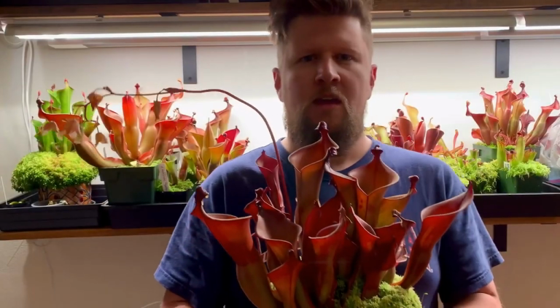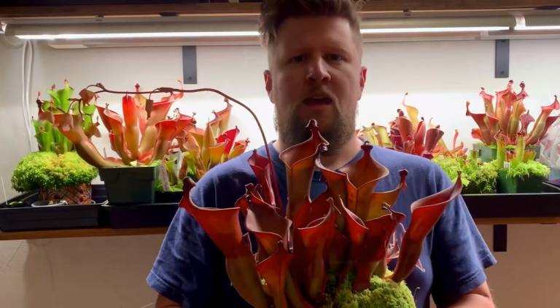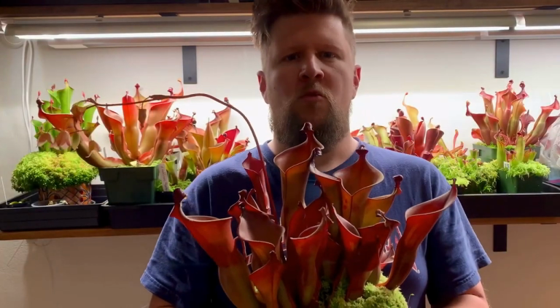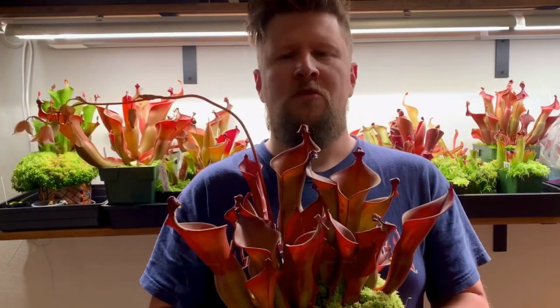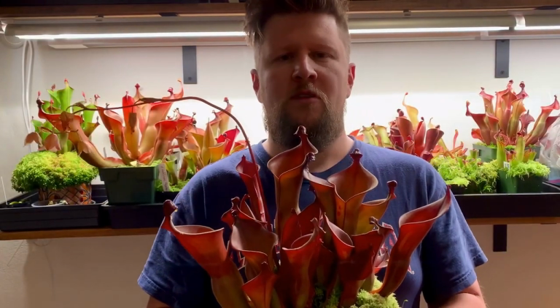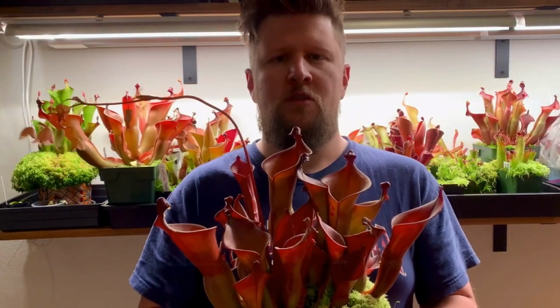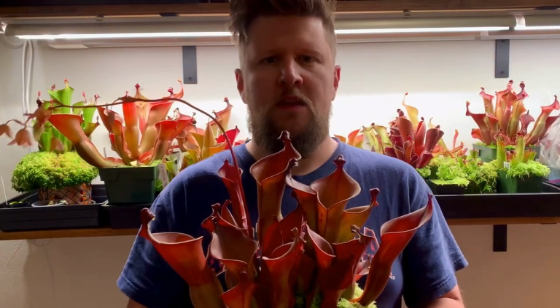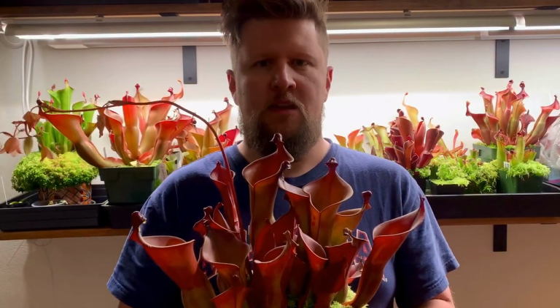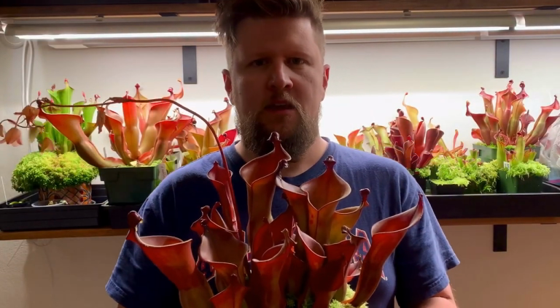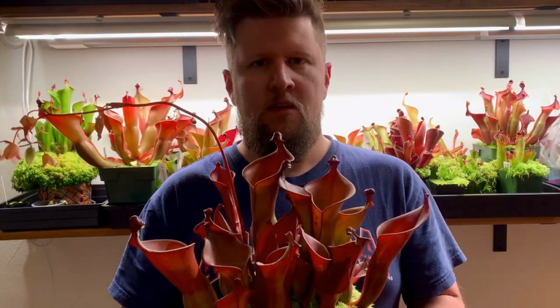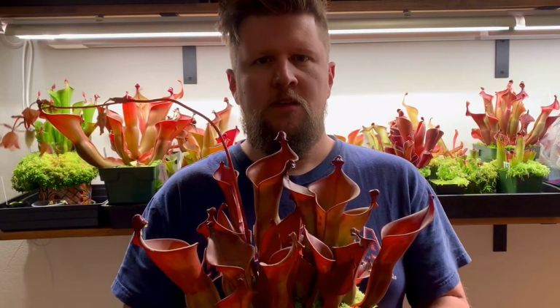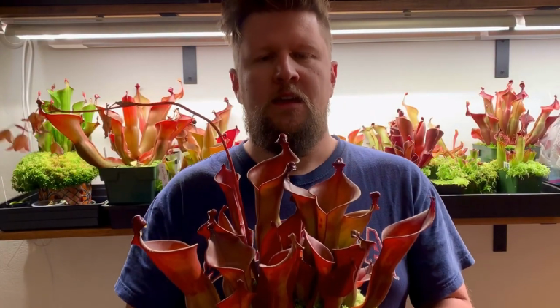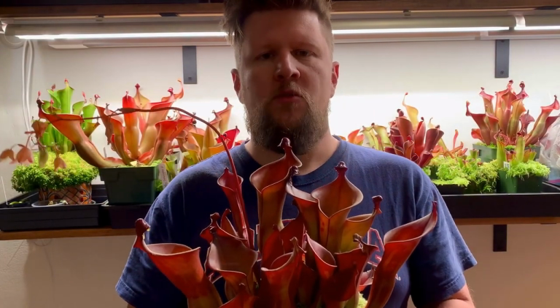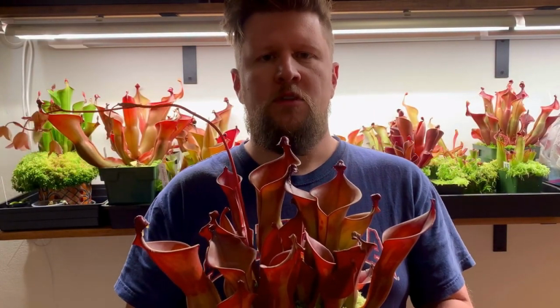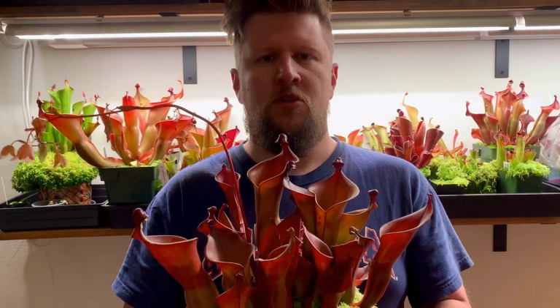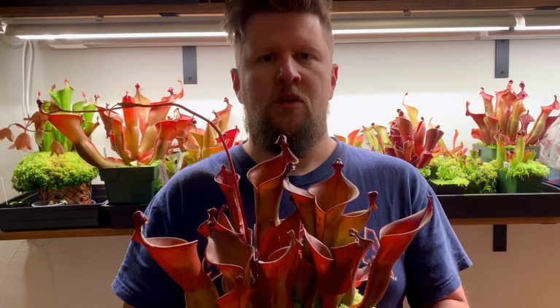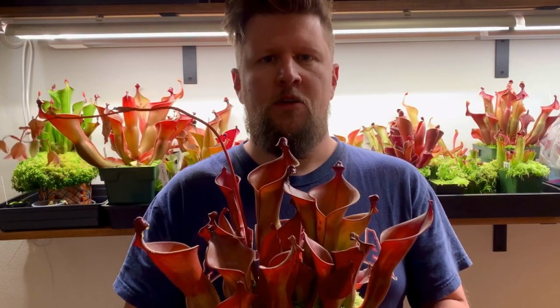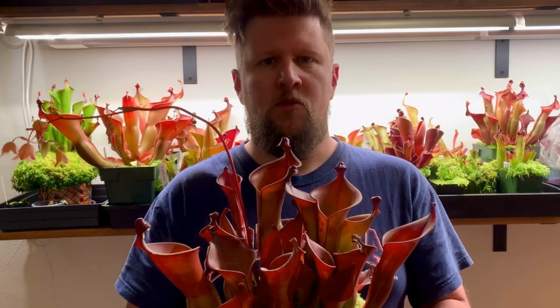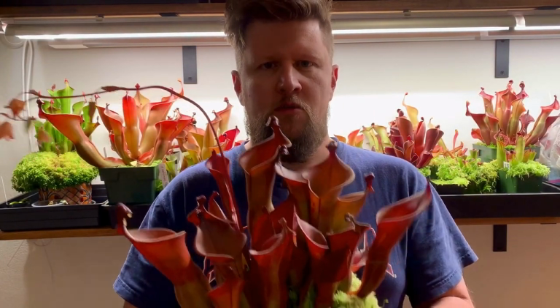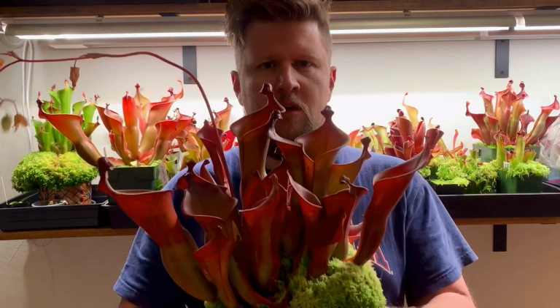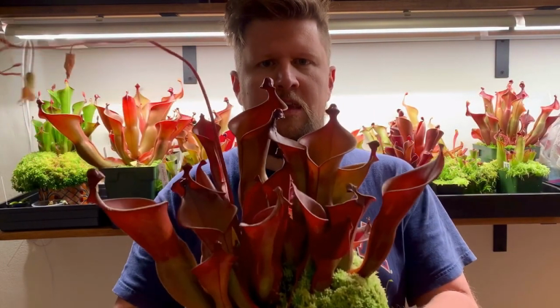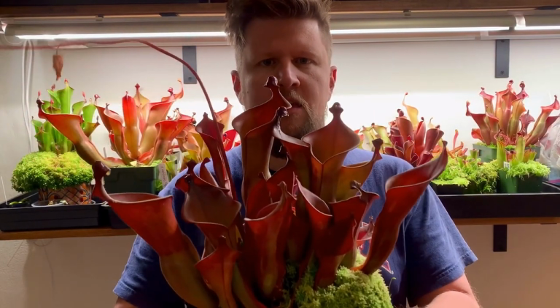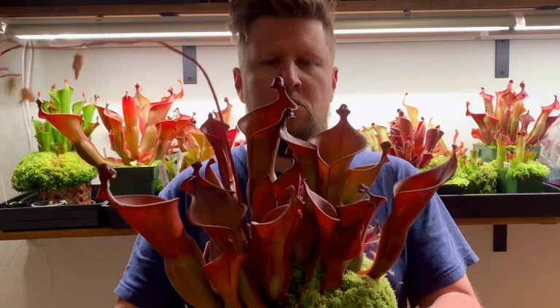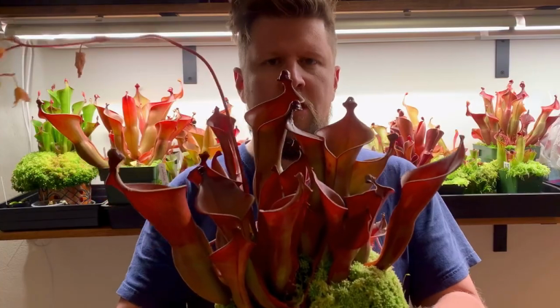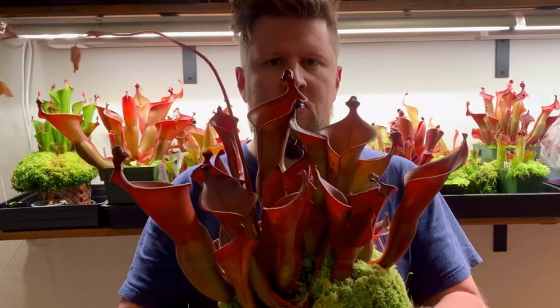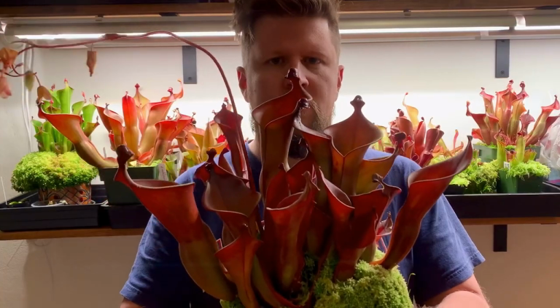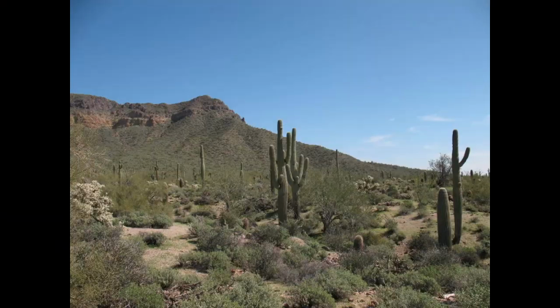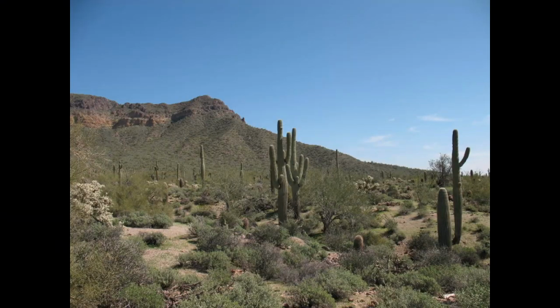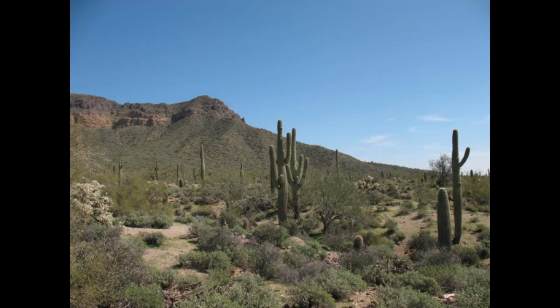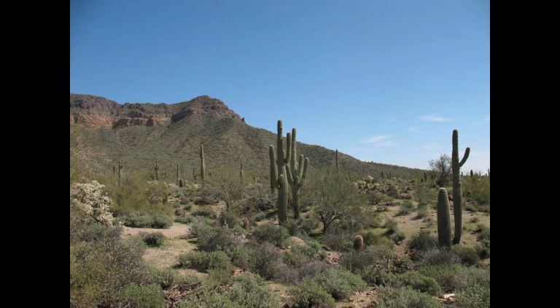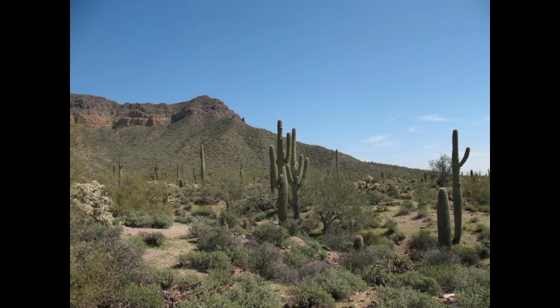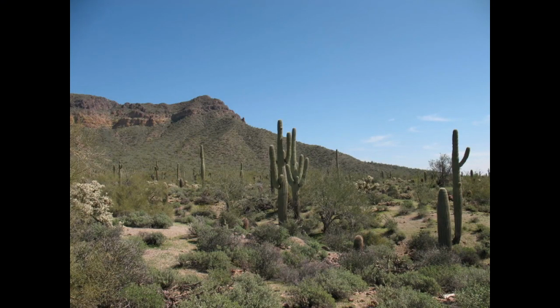Happy World Carnivorous Plant Day! Today I'm going to show you how I grow these plants in this place.